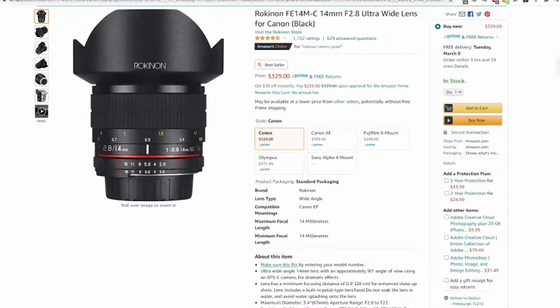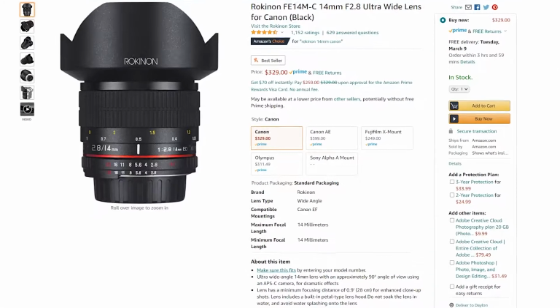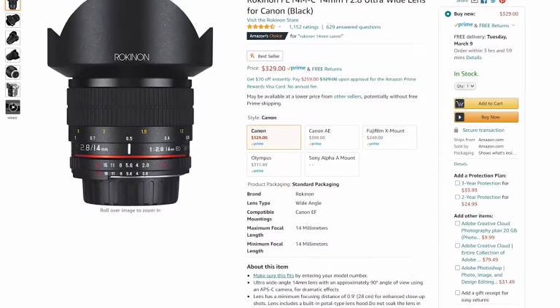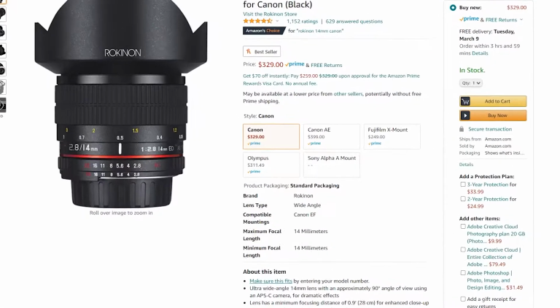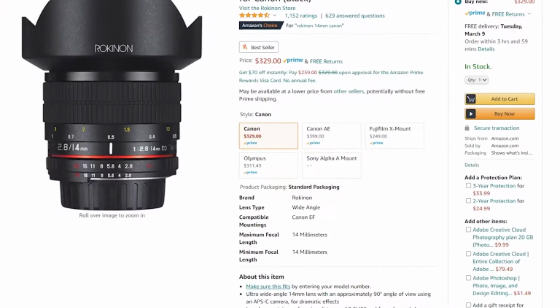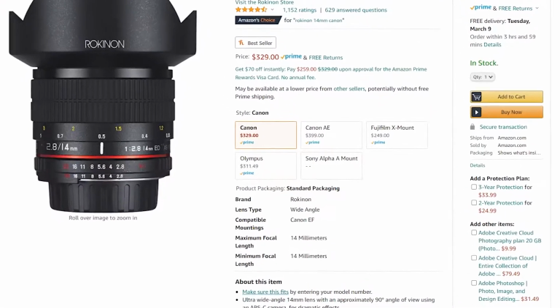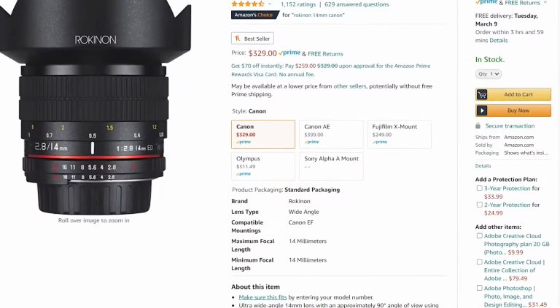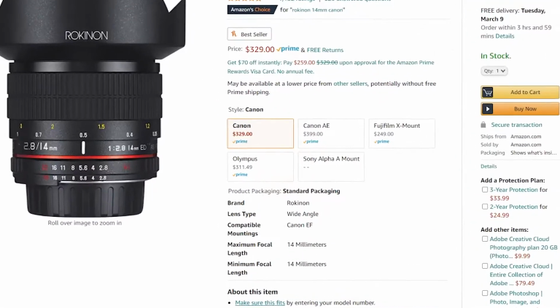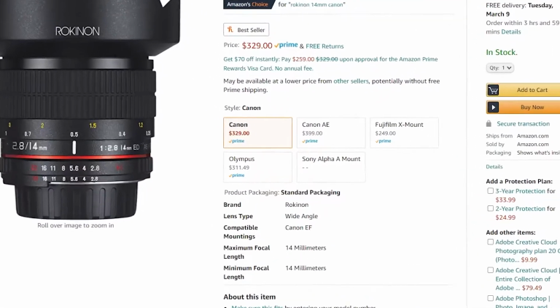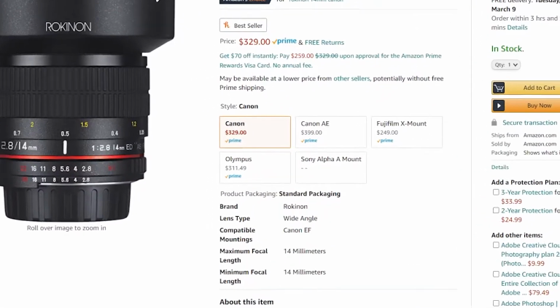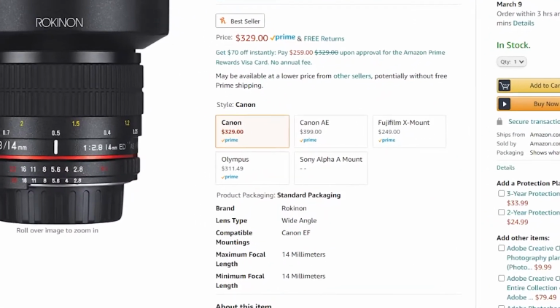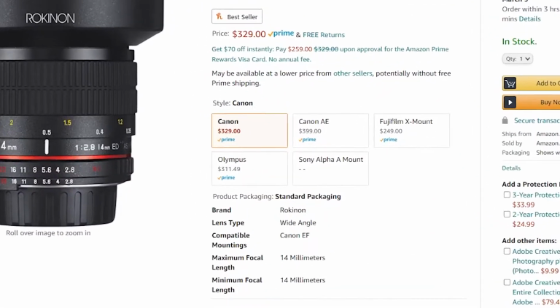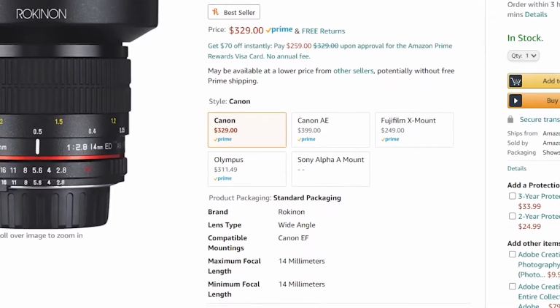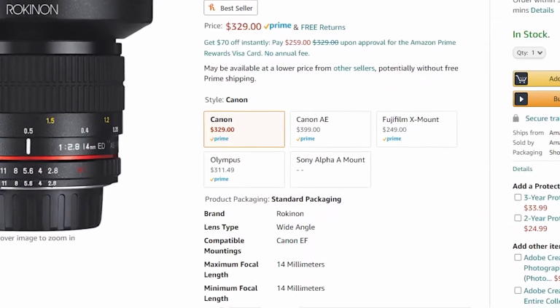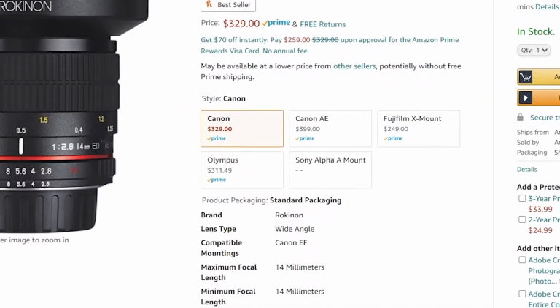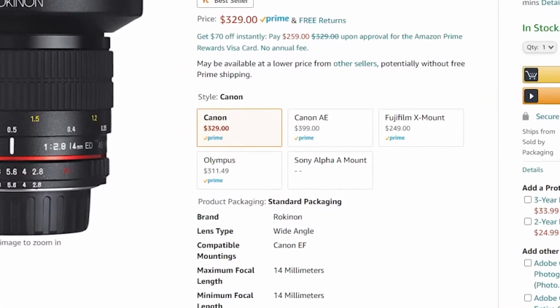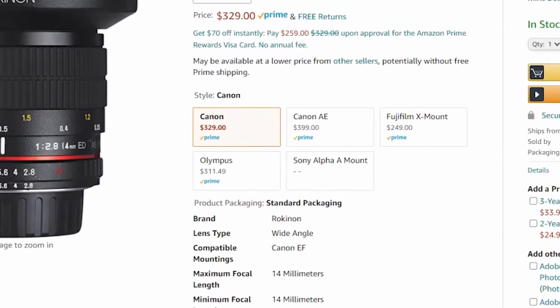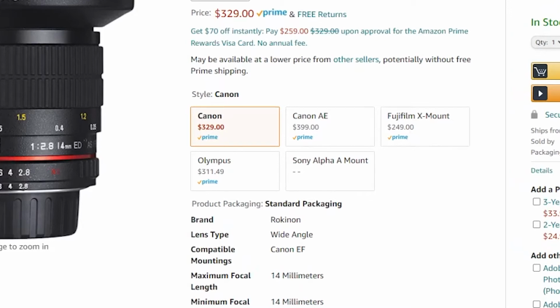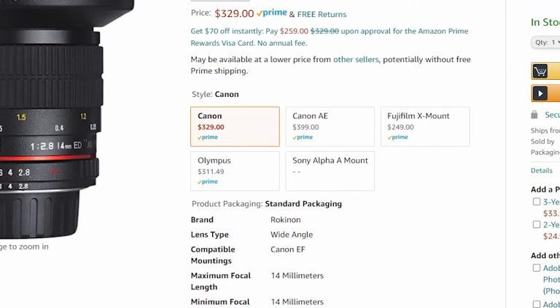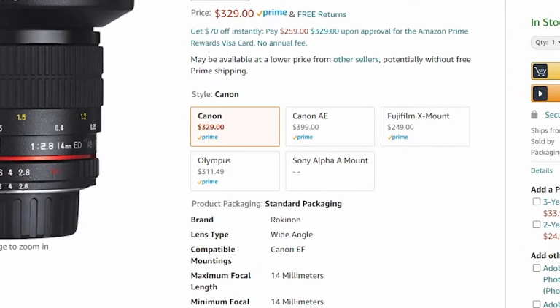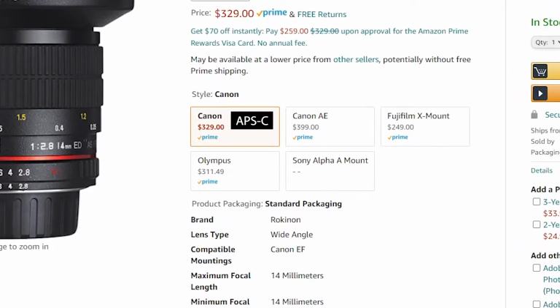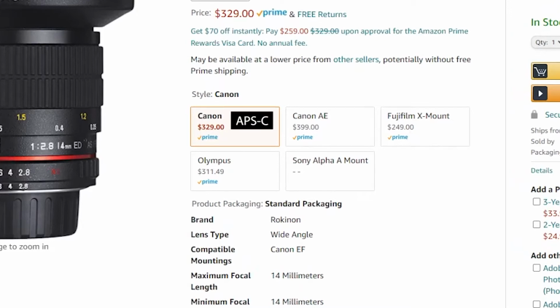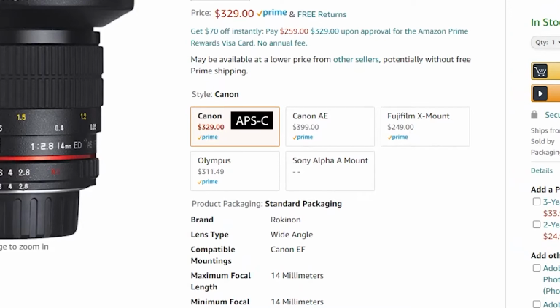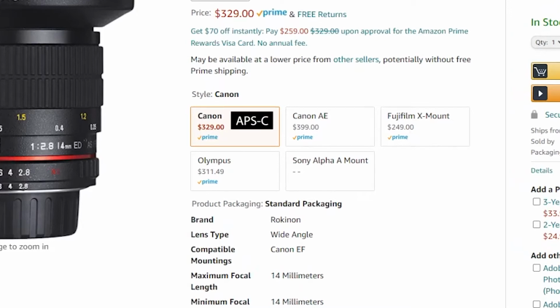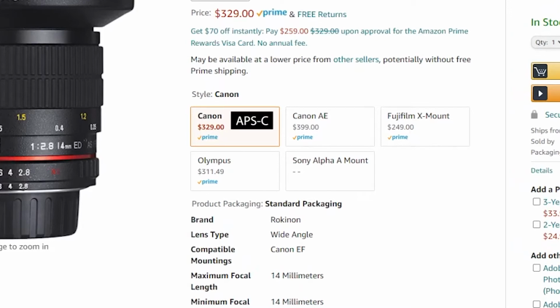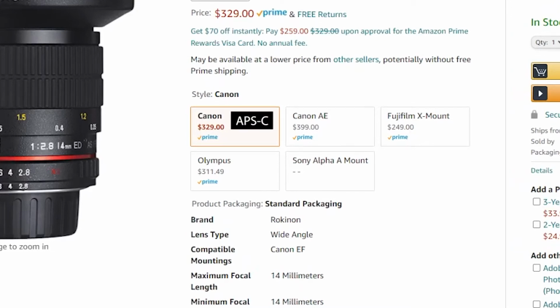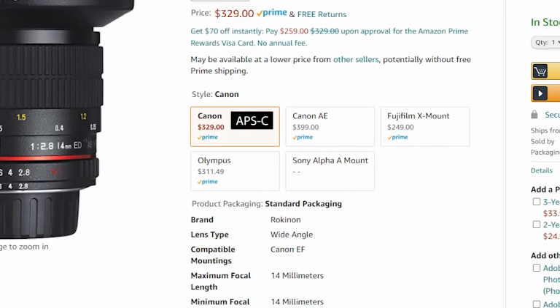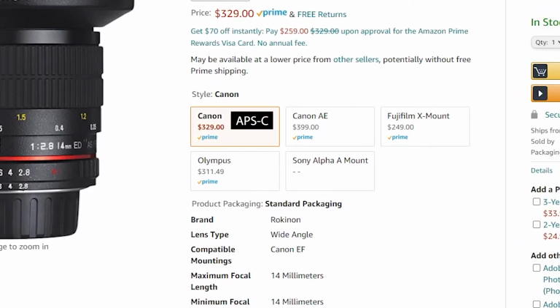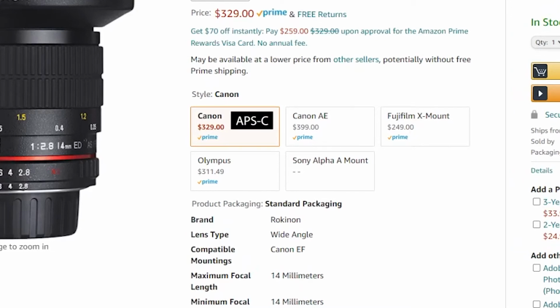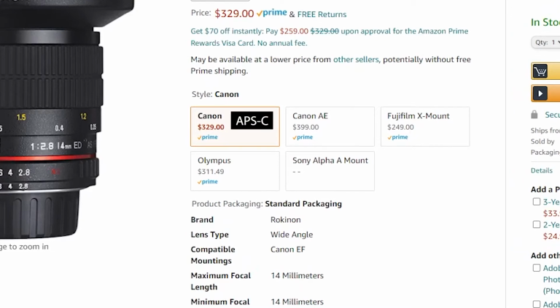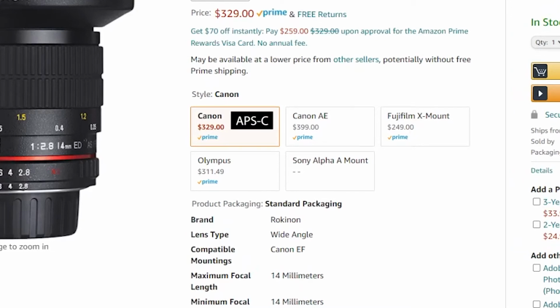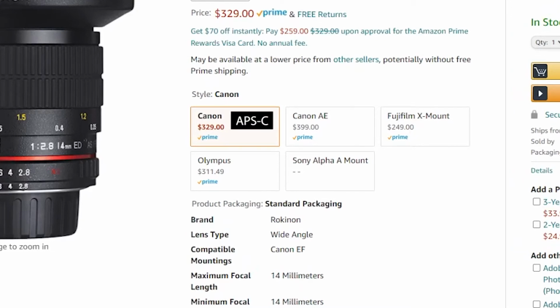The large list of lenses I mentioned are generally cheaper than their full-frame equivalents.